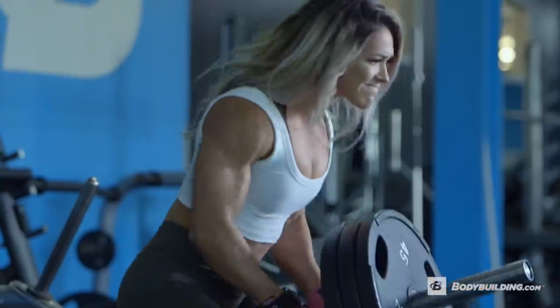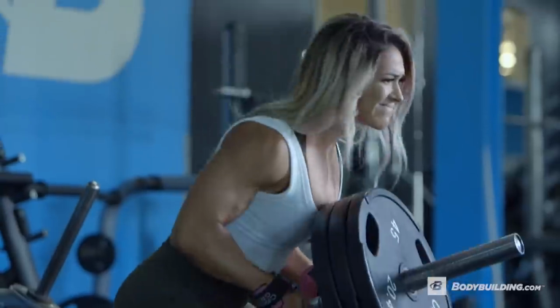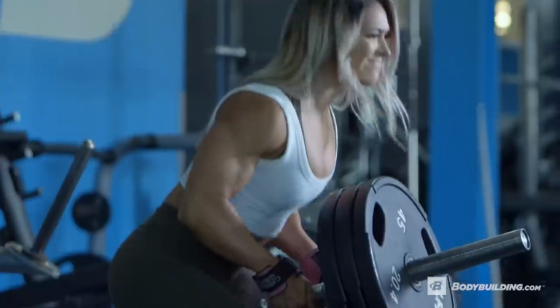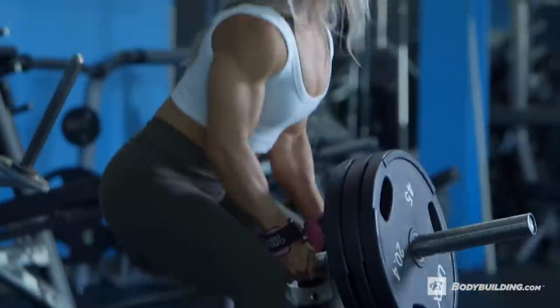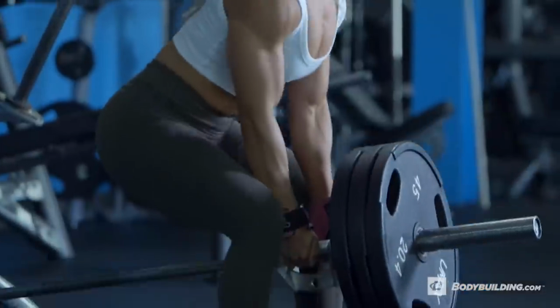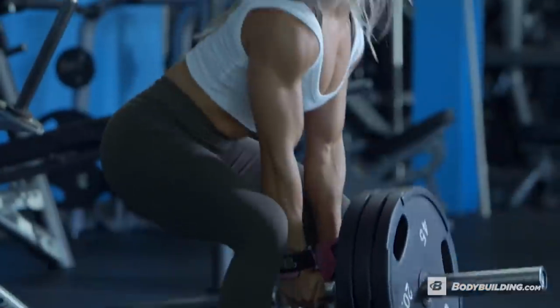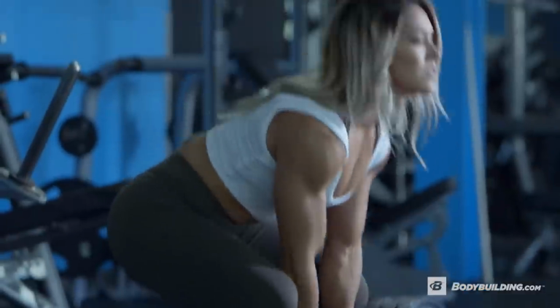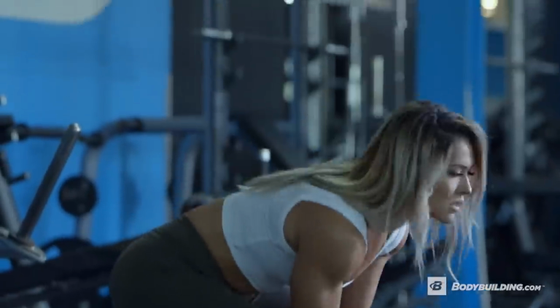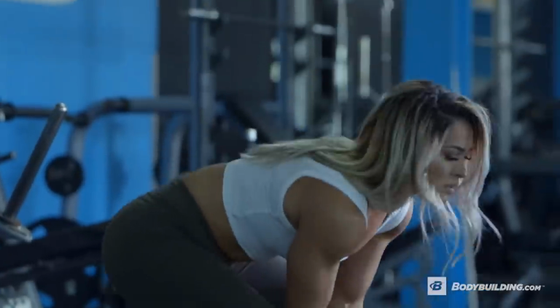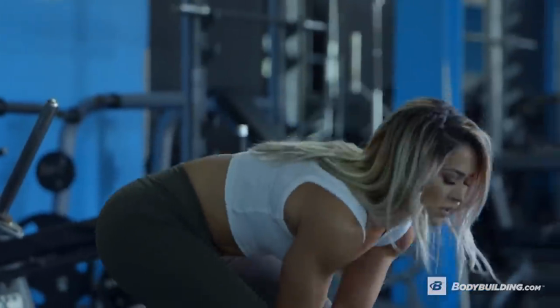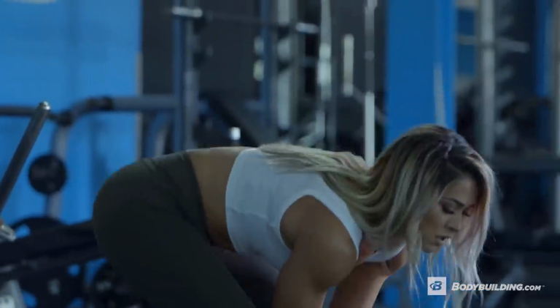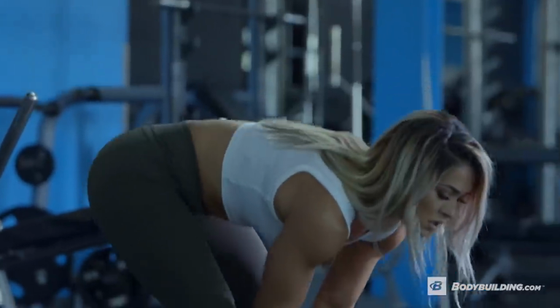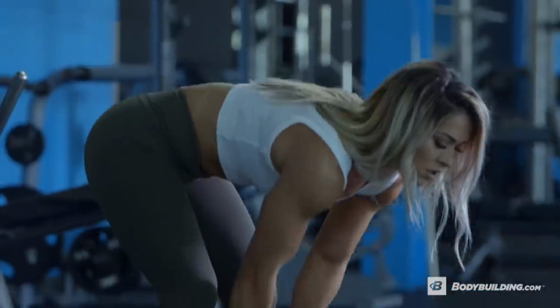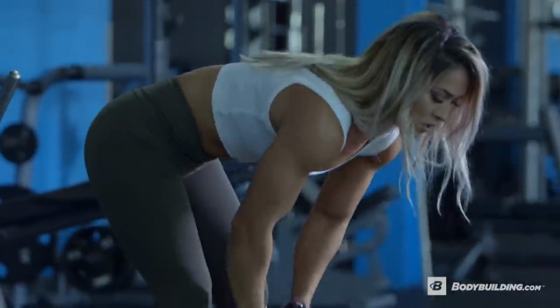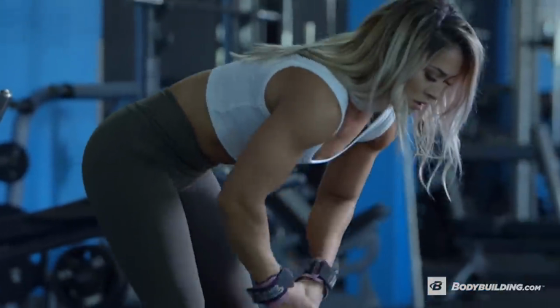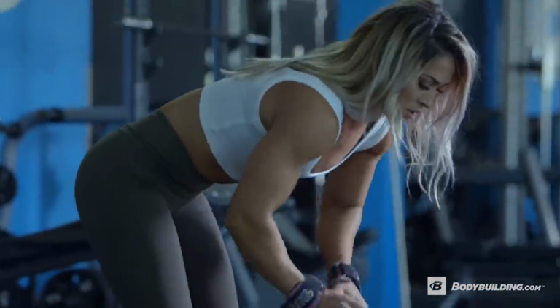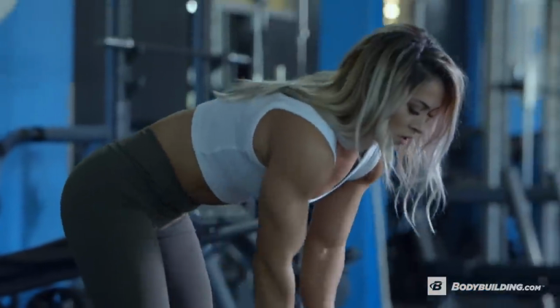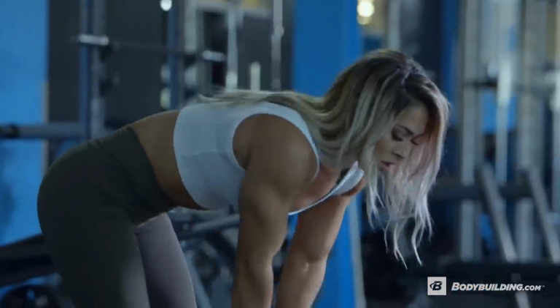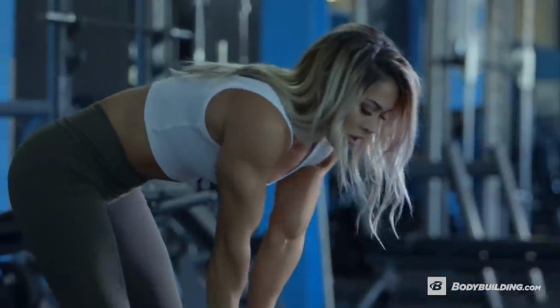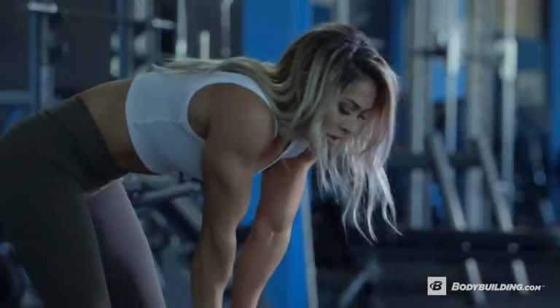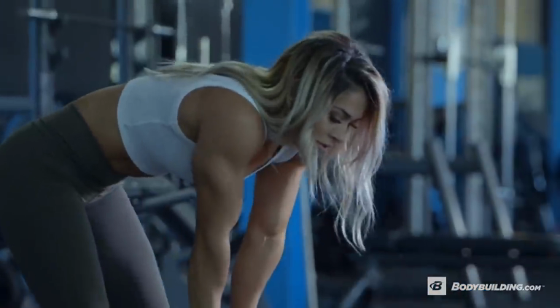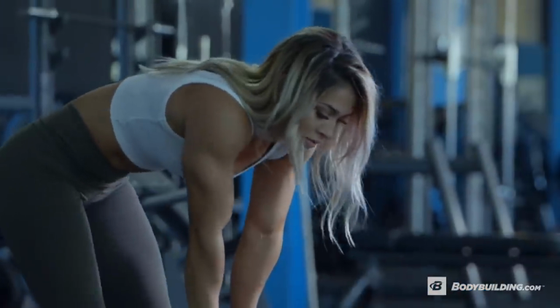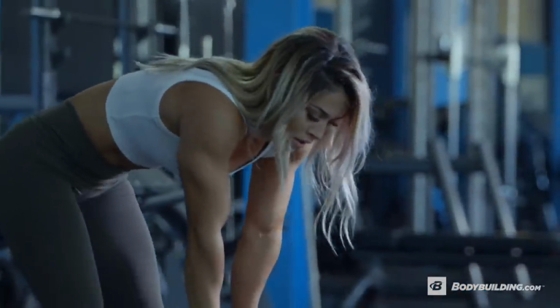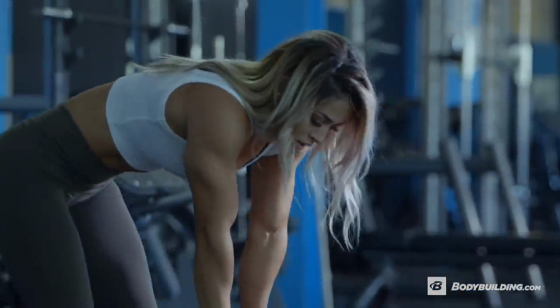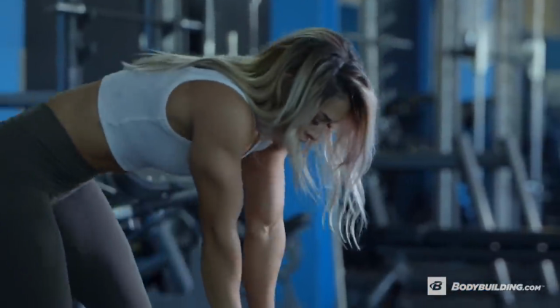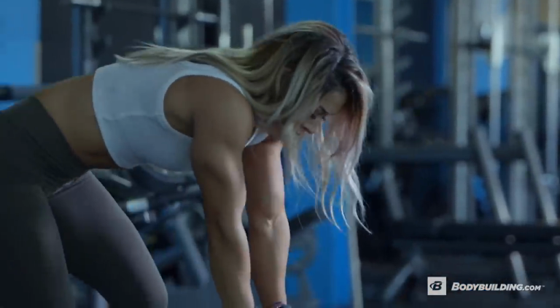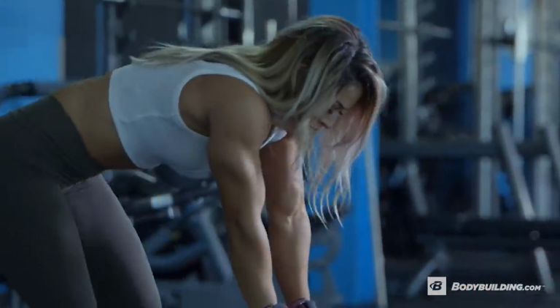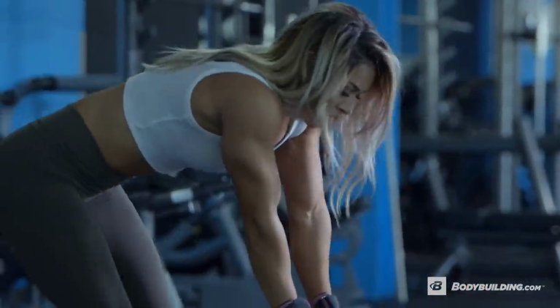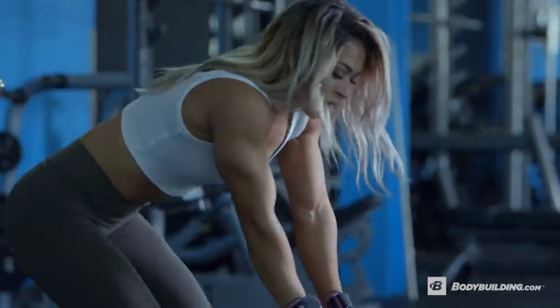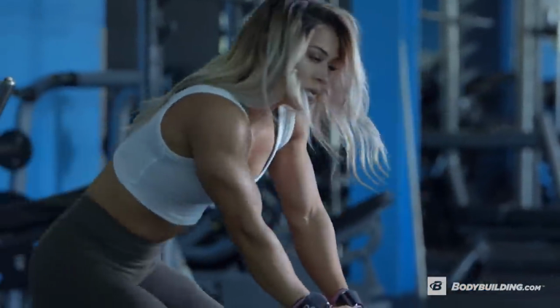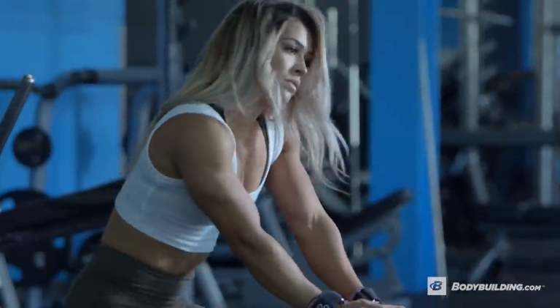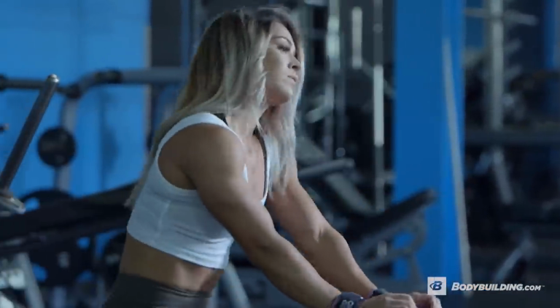For this exercise, I like to use a lot of weight. If you want to use a lot of weight, make sure you use a spotter.